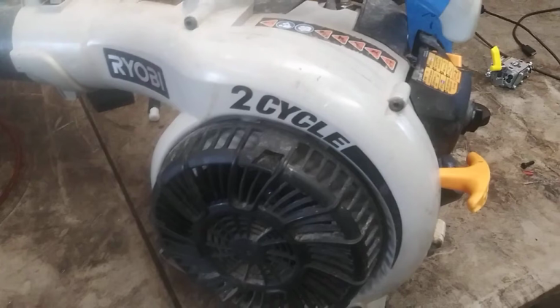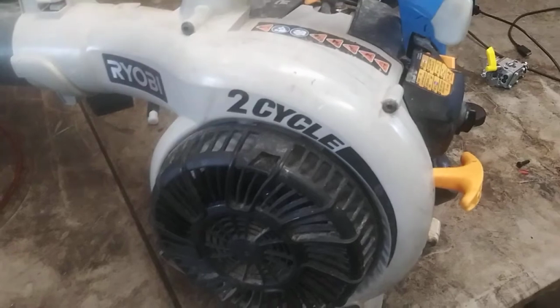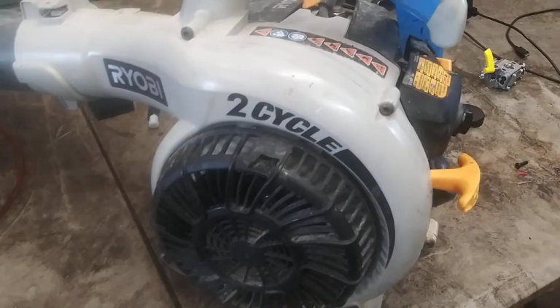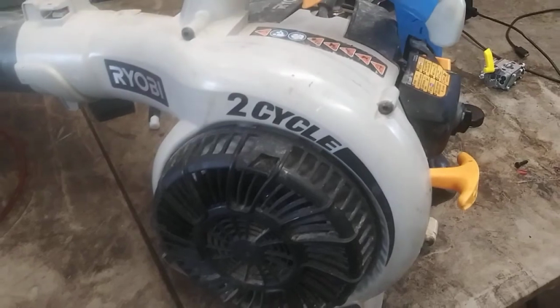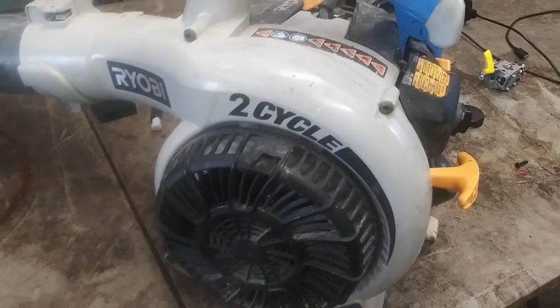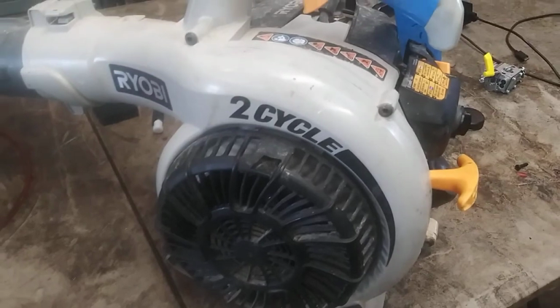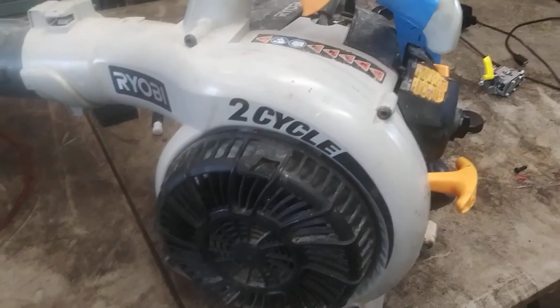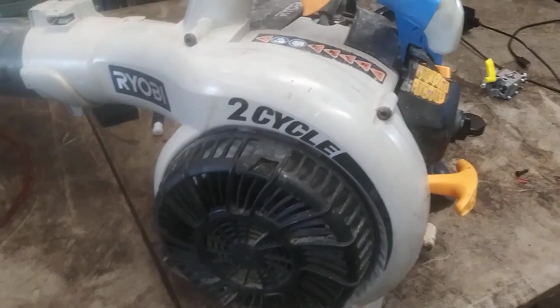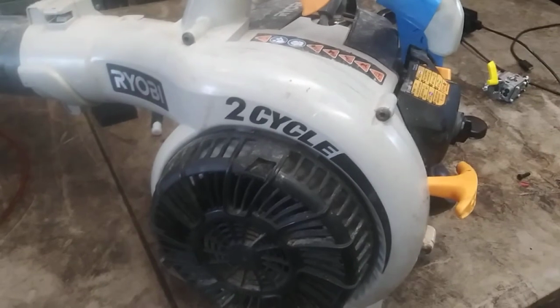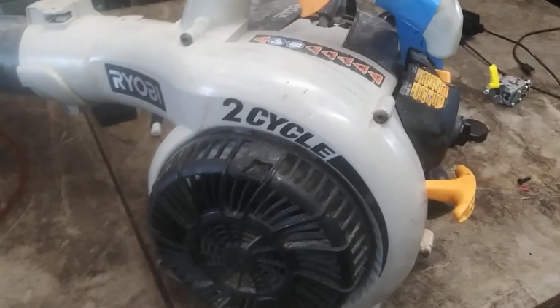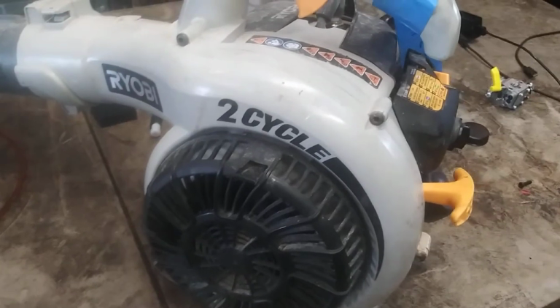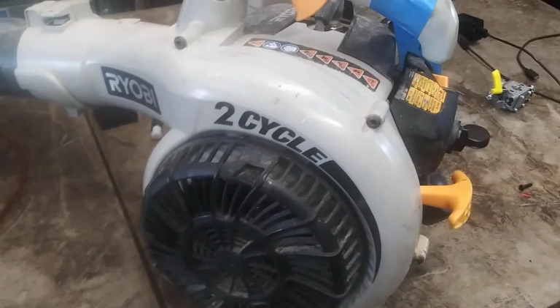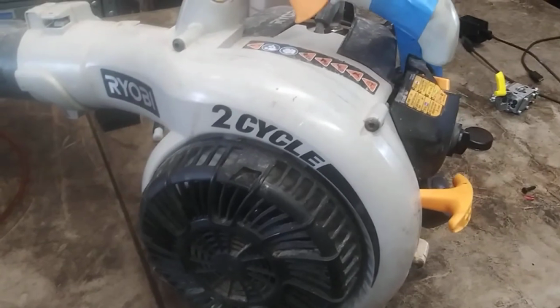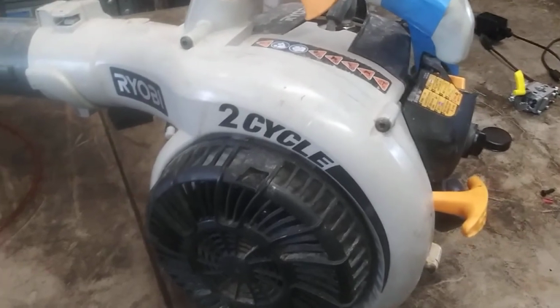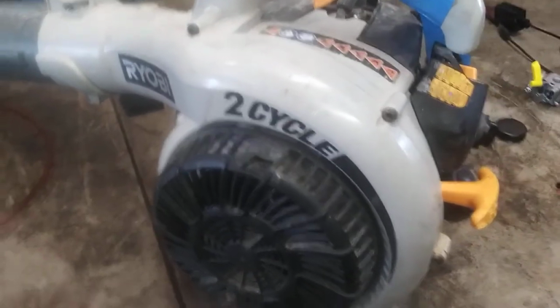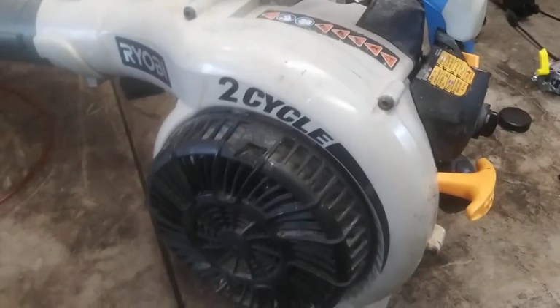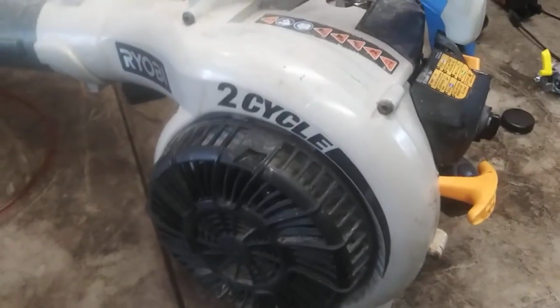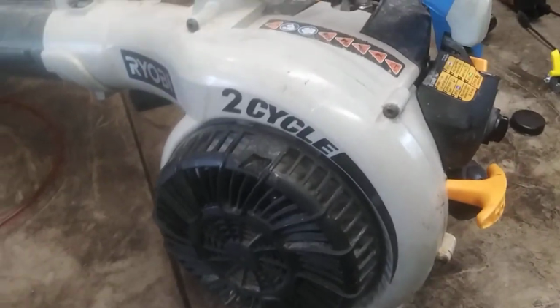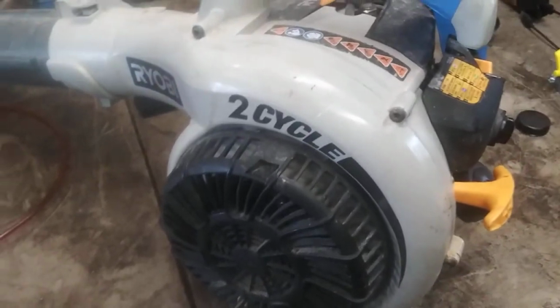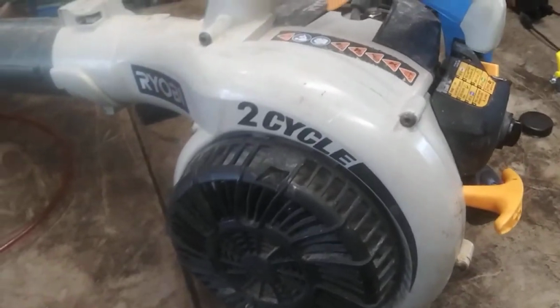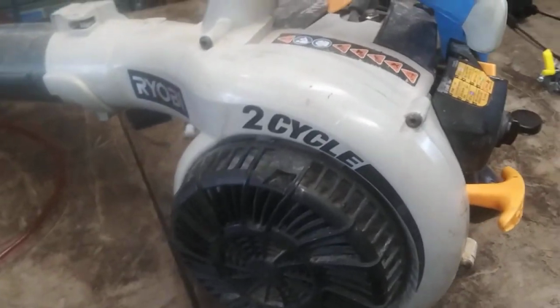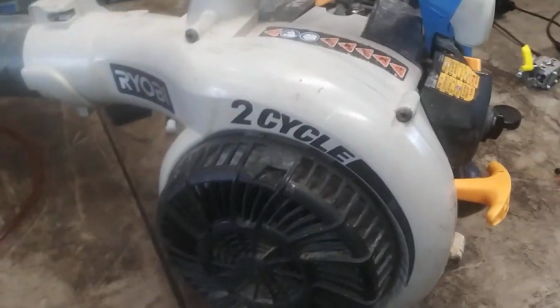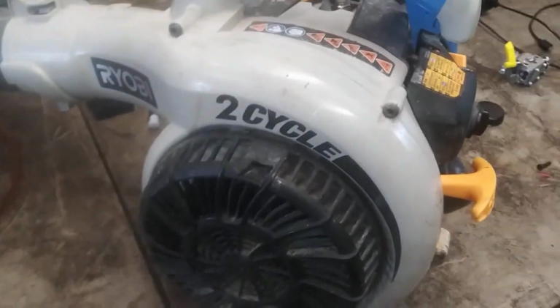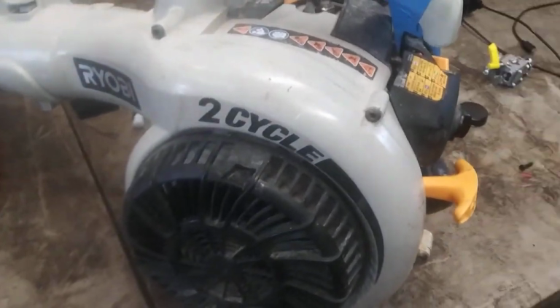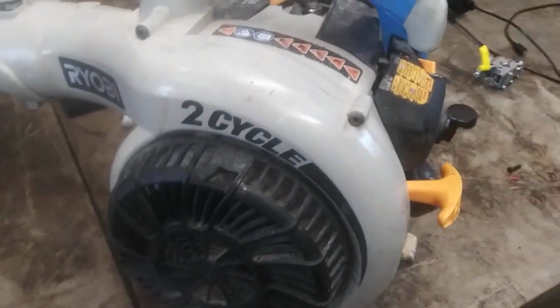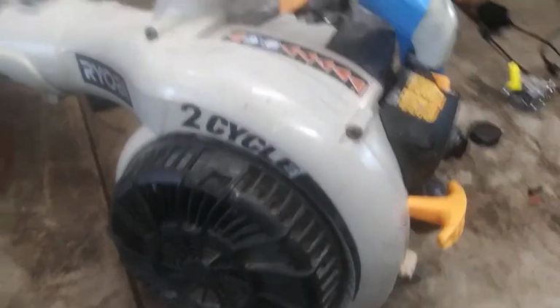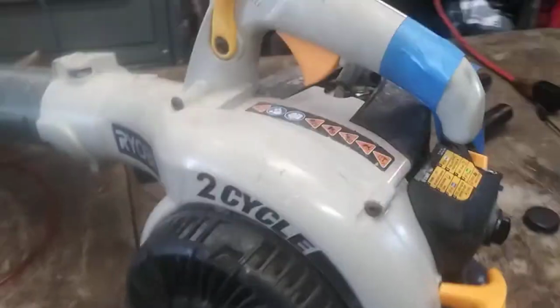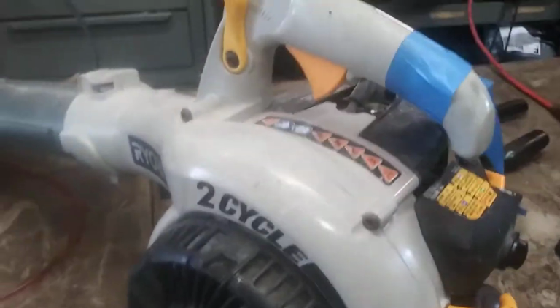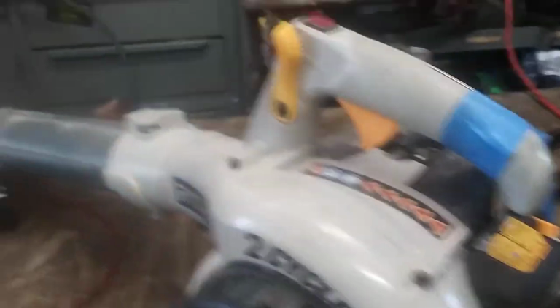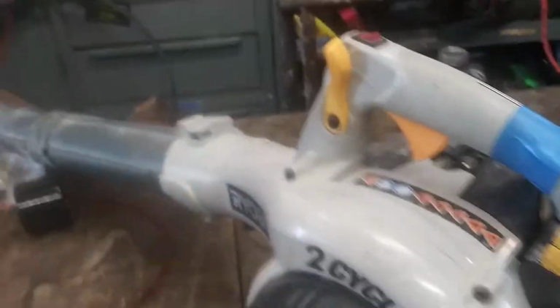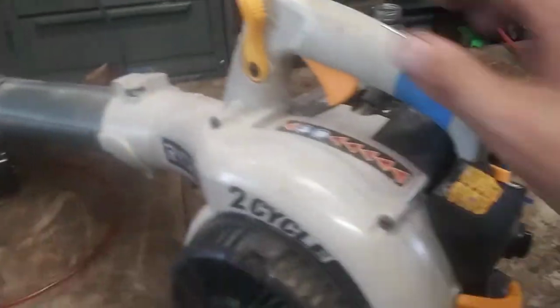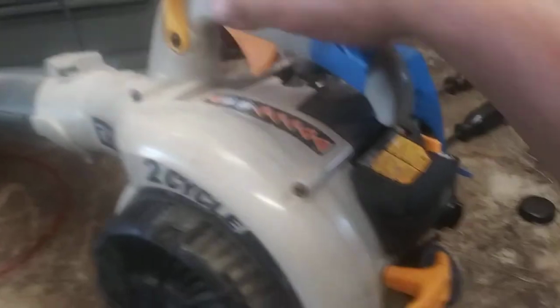Okay guys, today we are going to do a carburetor and fuel lines on our IOB 2-cycle blower.